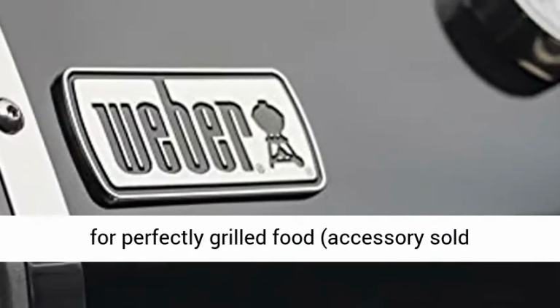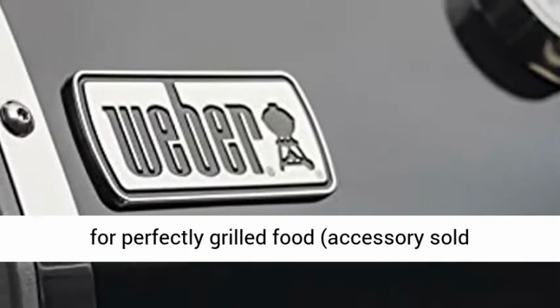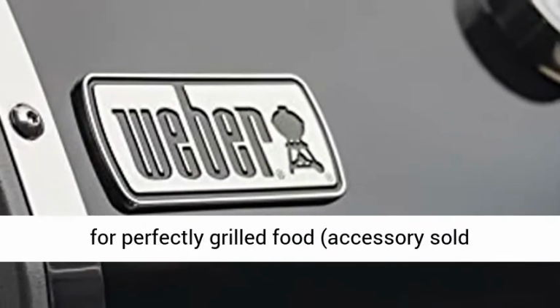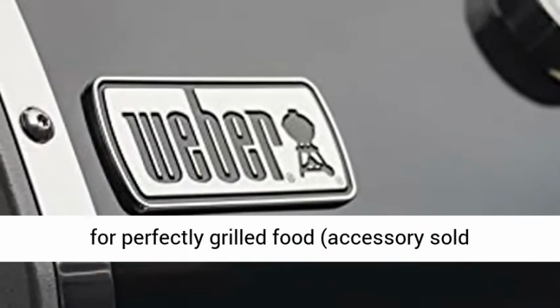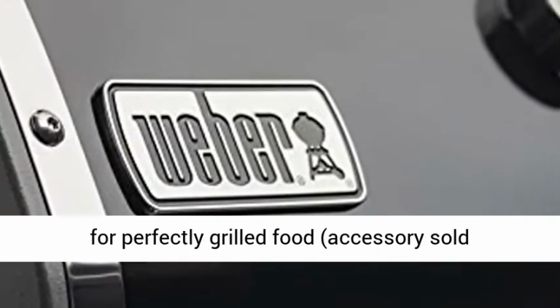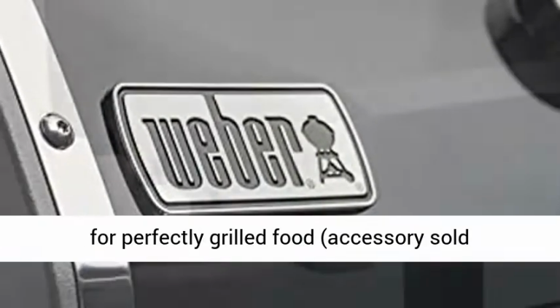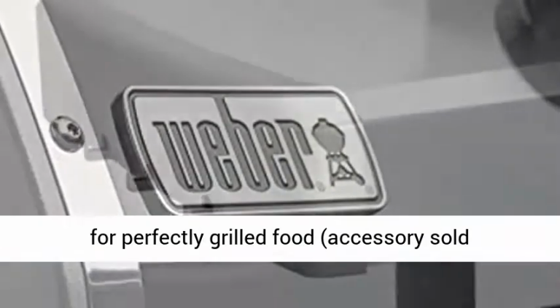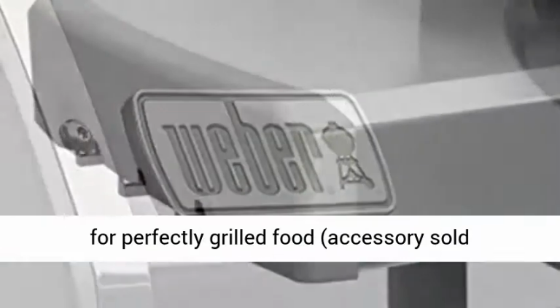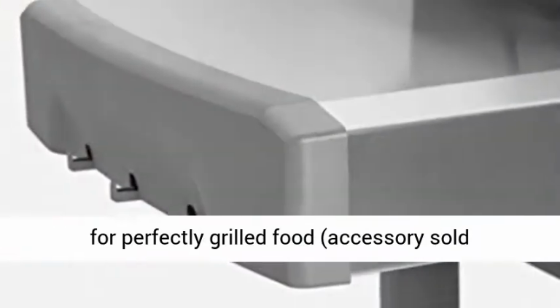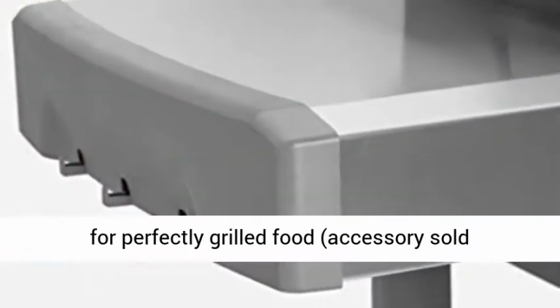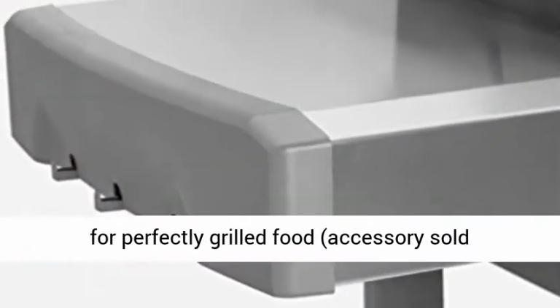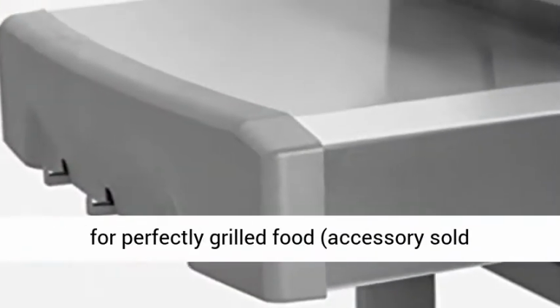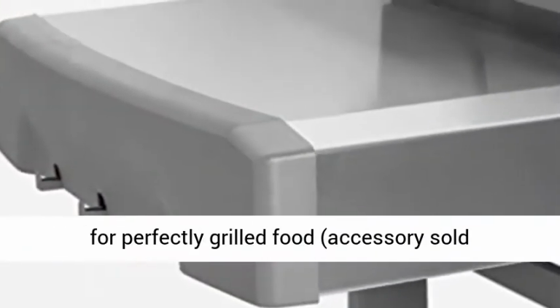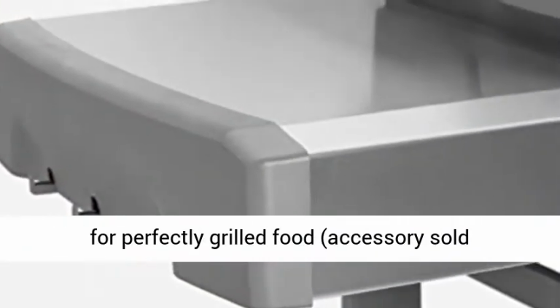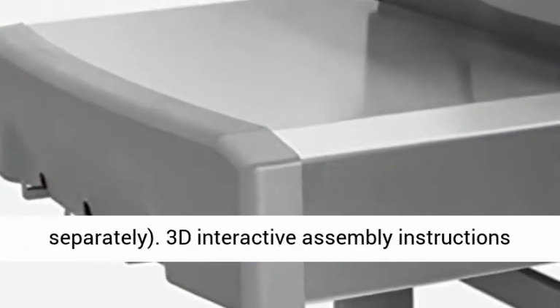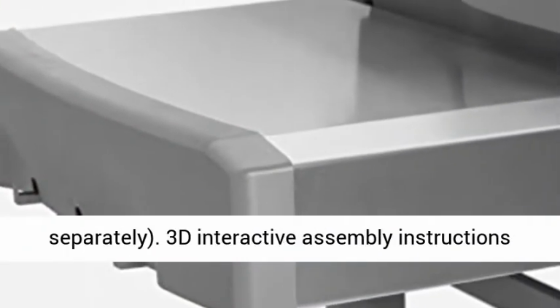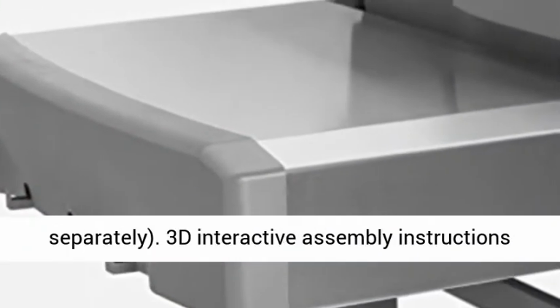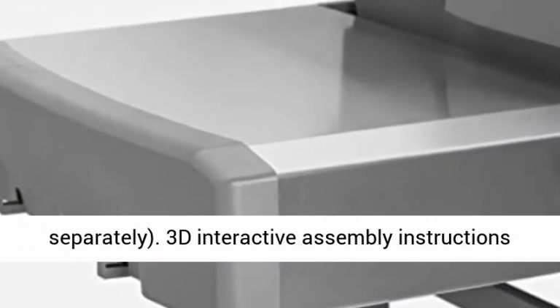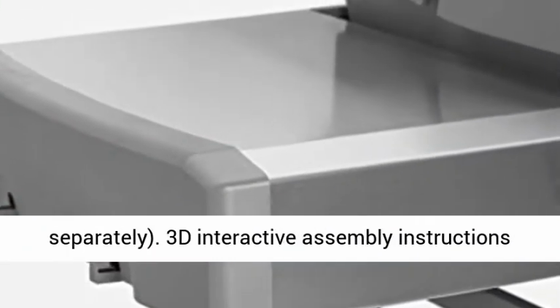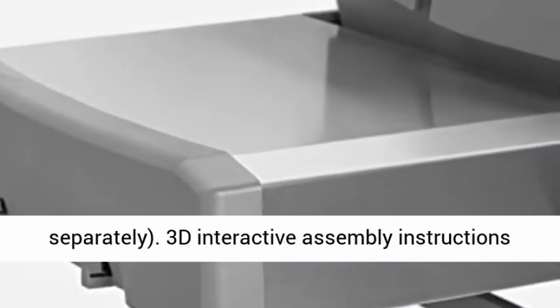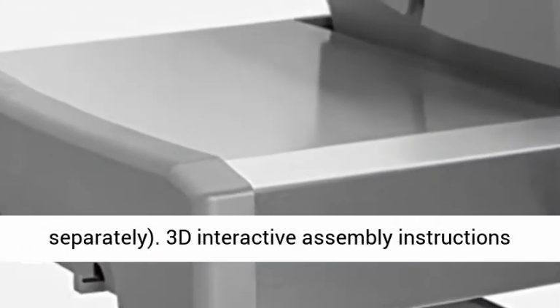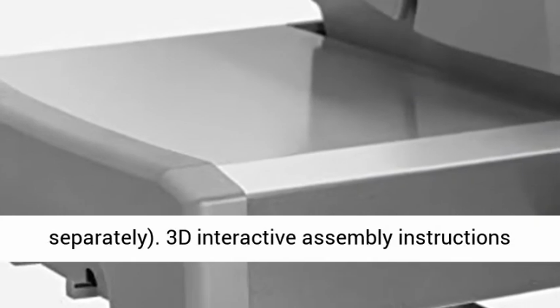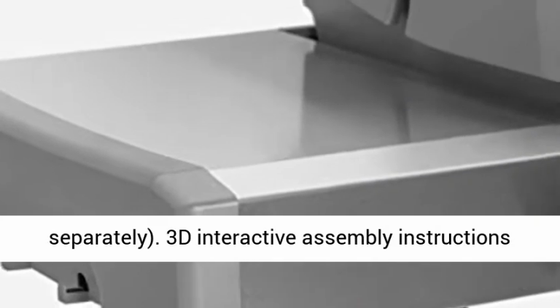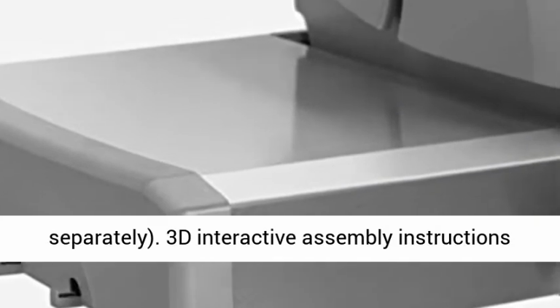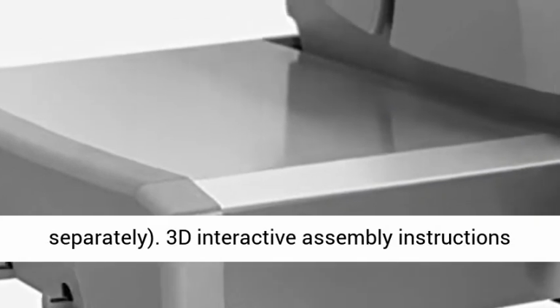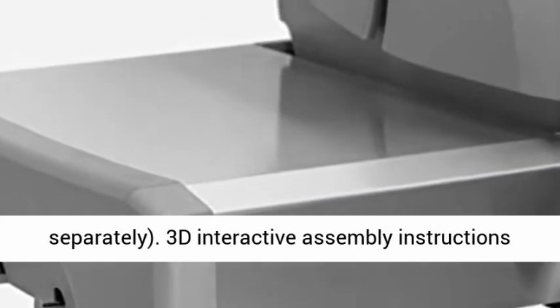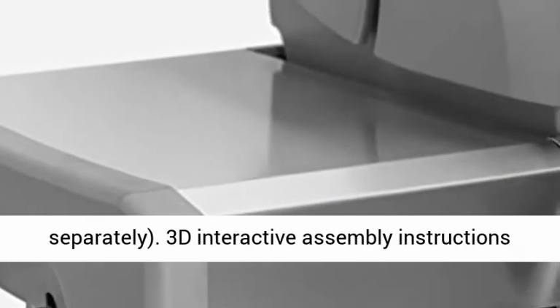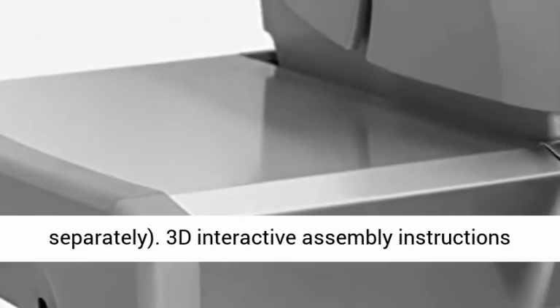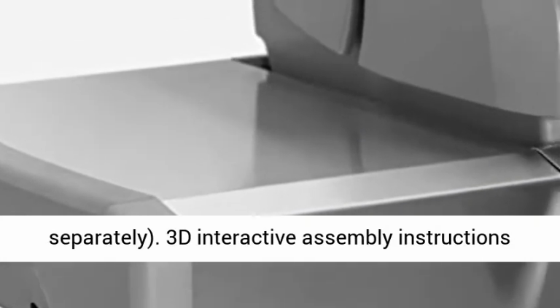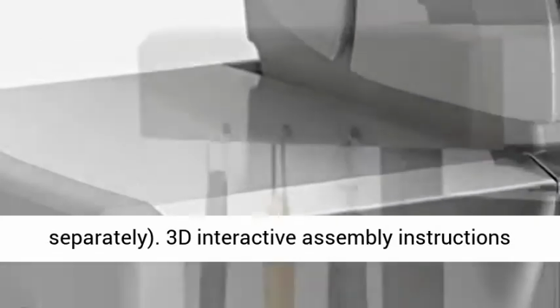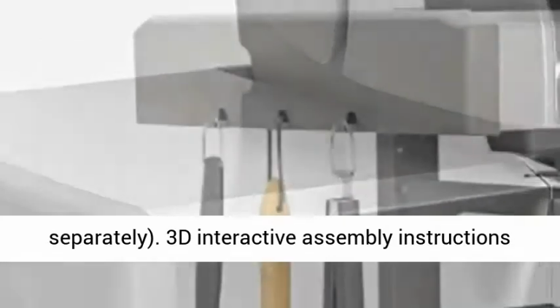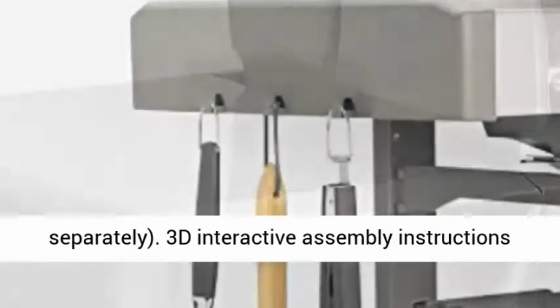iGrill 3 compatible. For perfectly grilled food, accessories are sold separately.